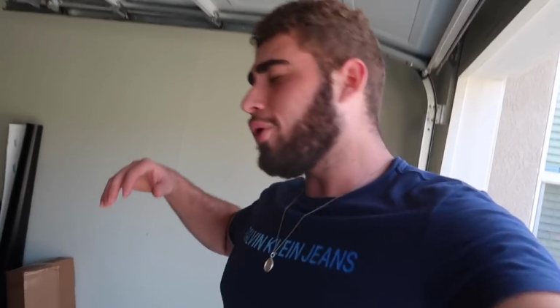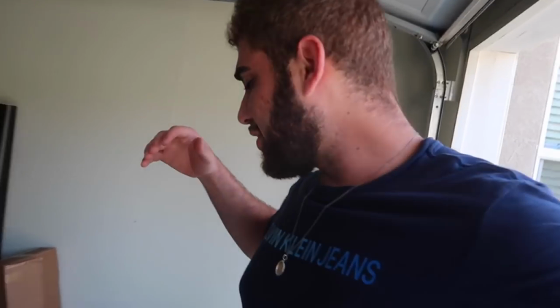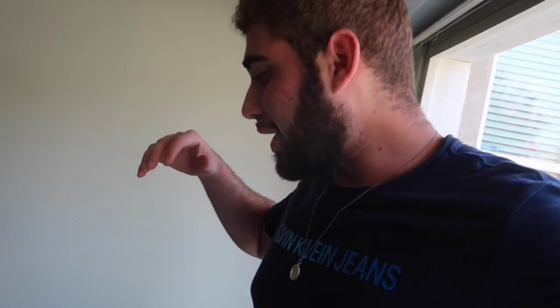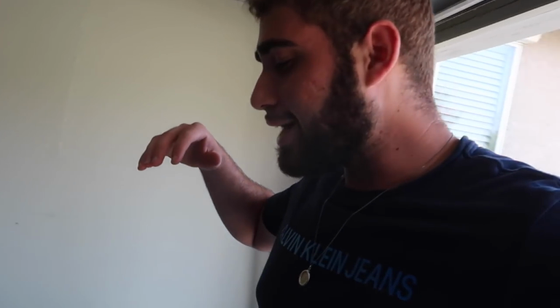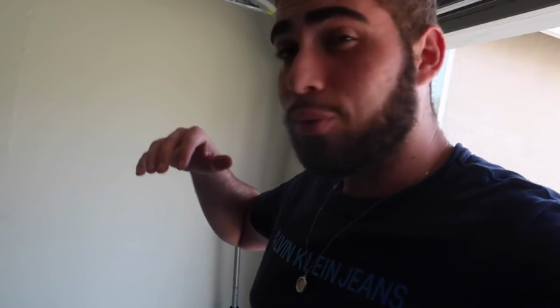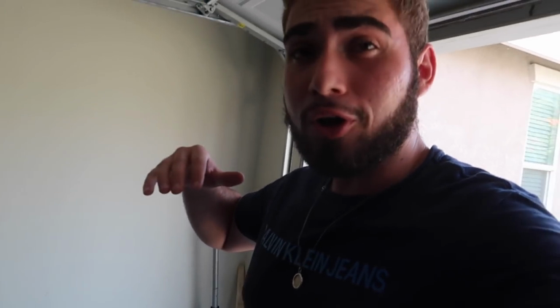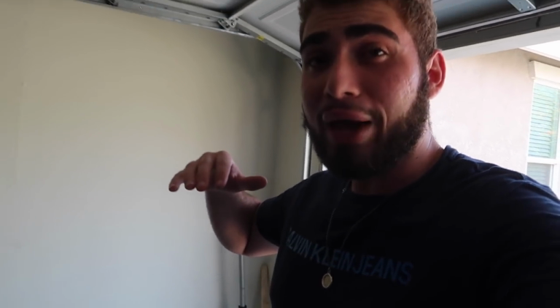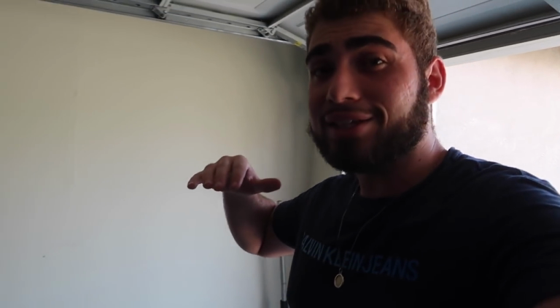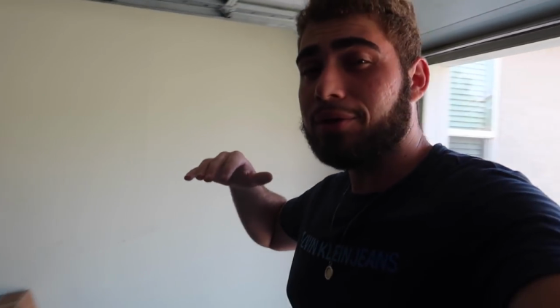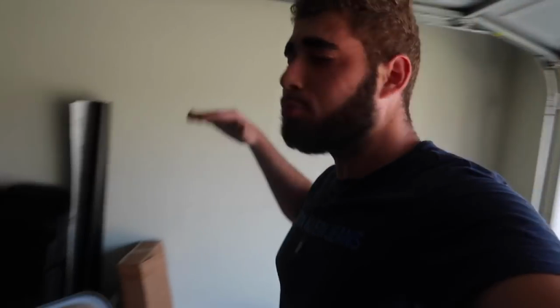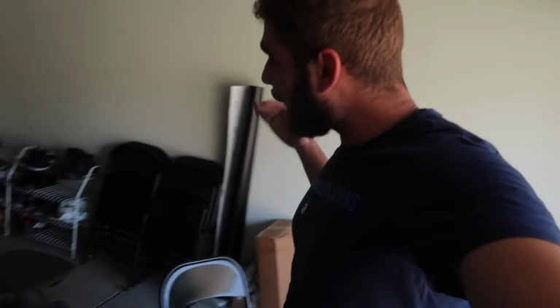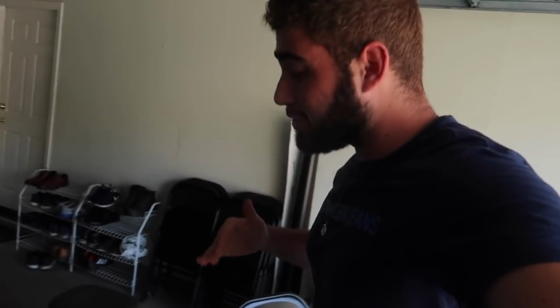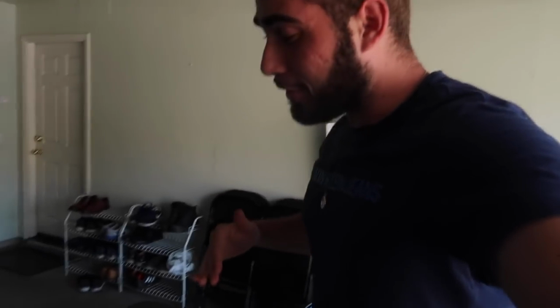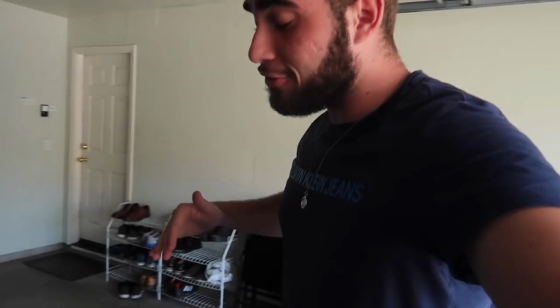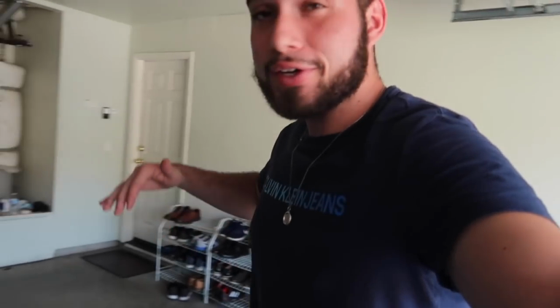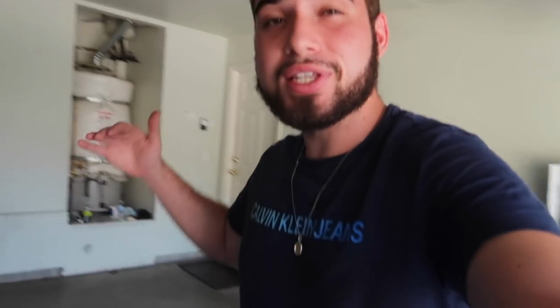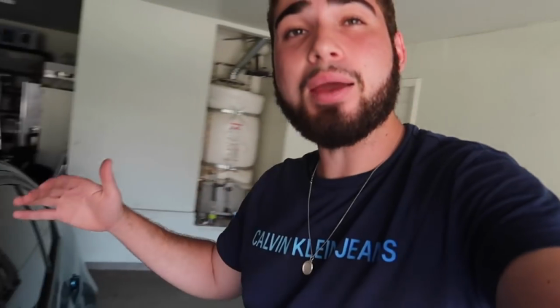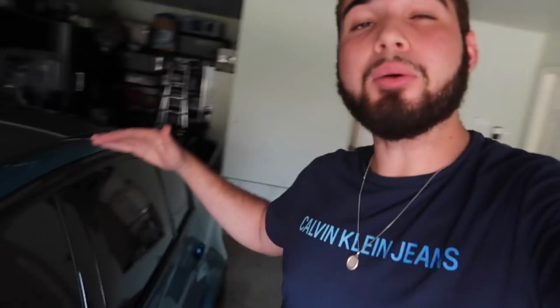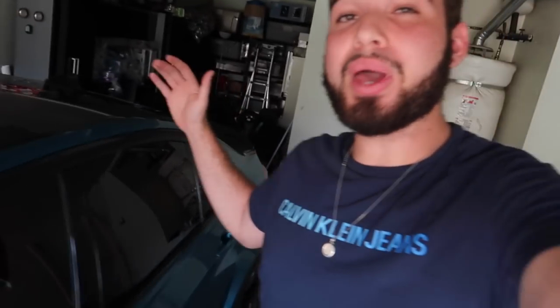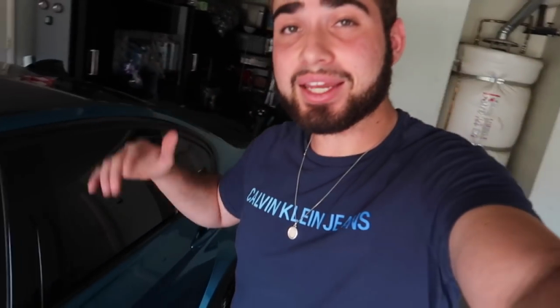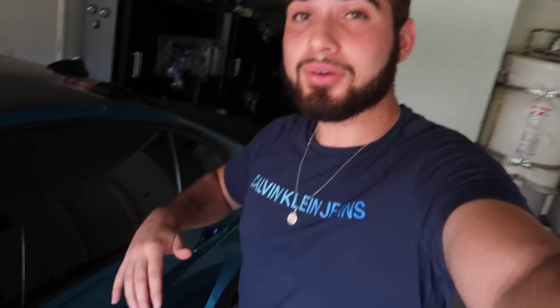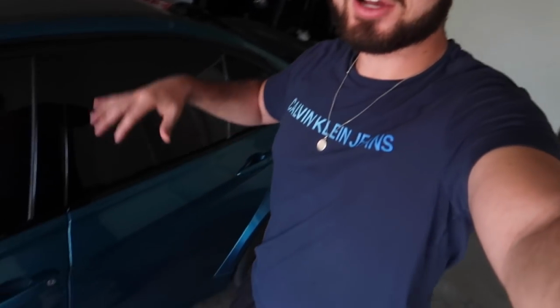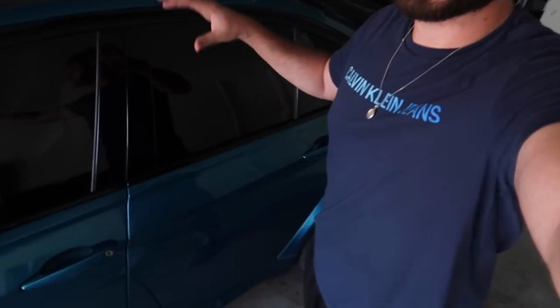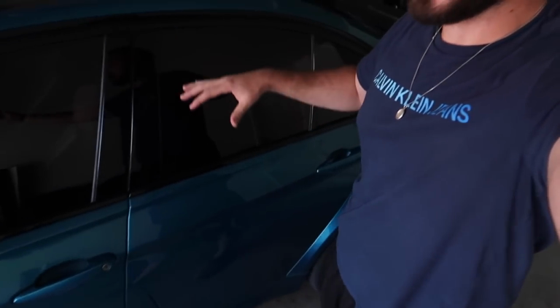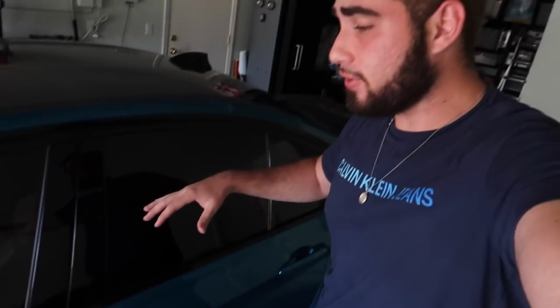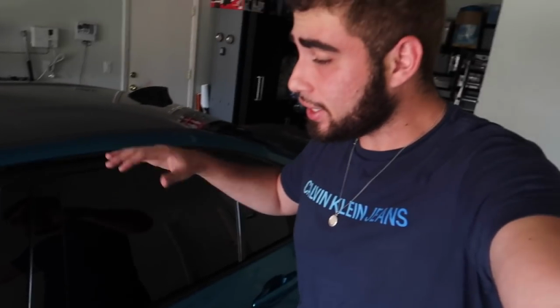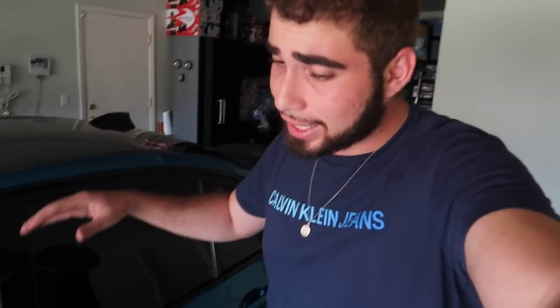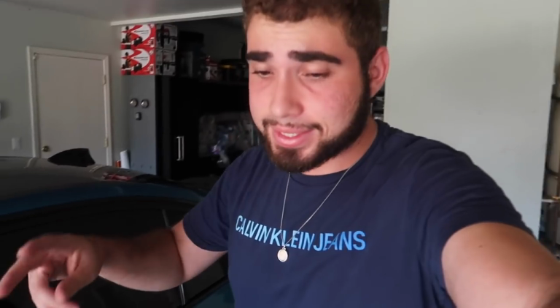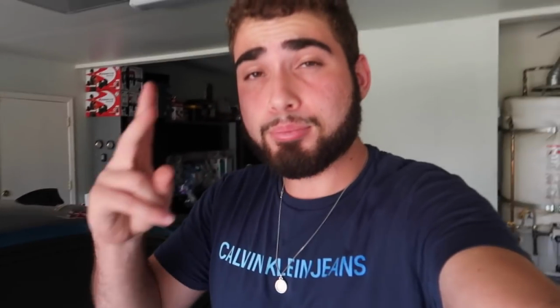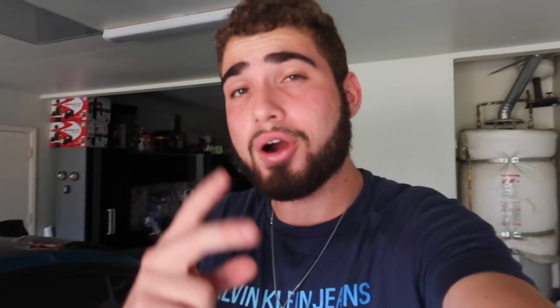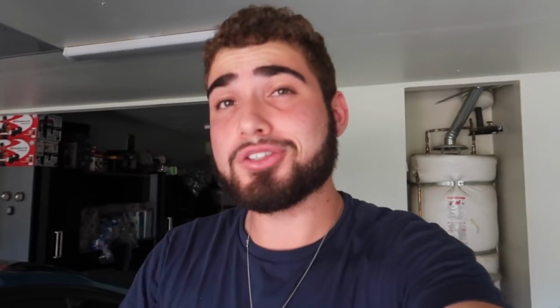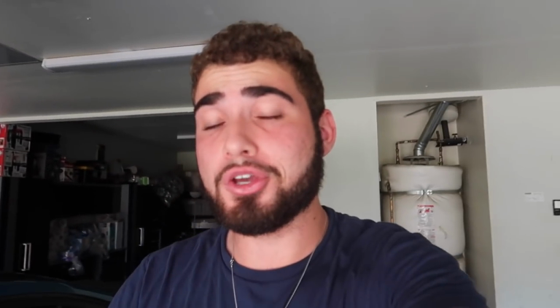What's going on guys? Welcome back to another video. Today we are back in the garage with the F80 — like I said, part two.